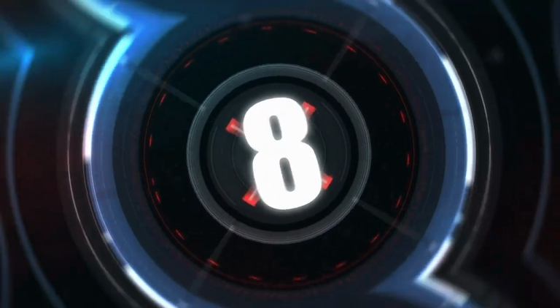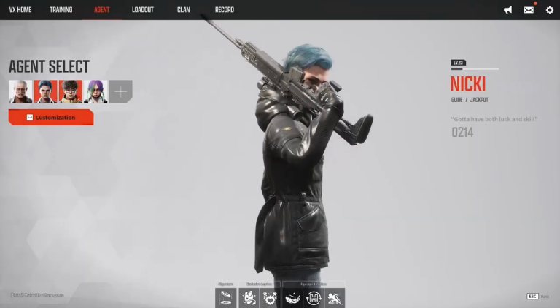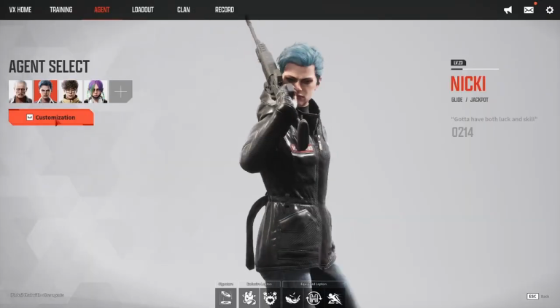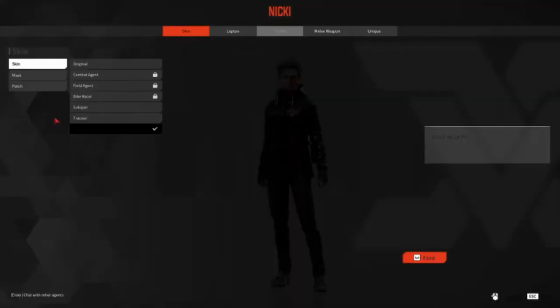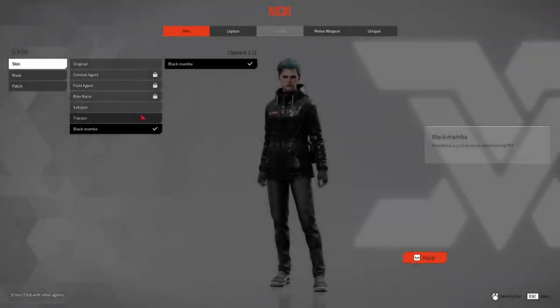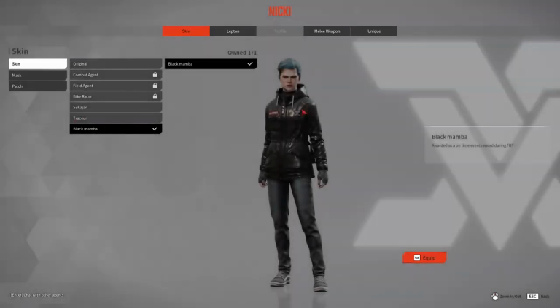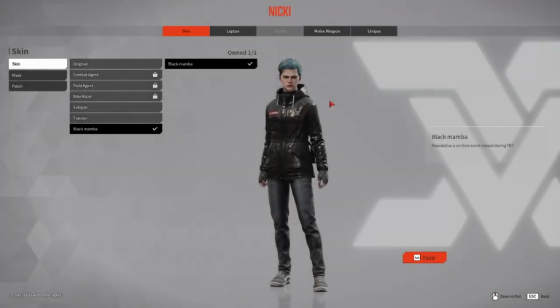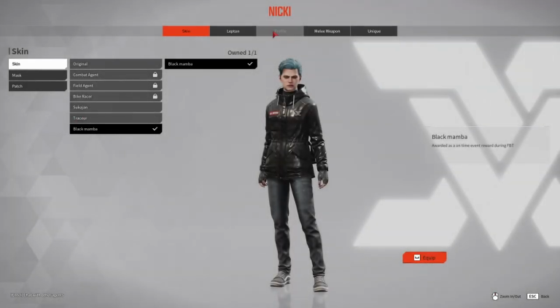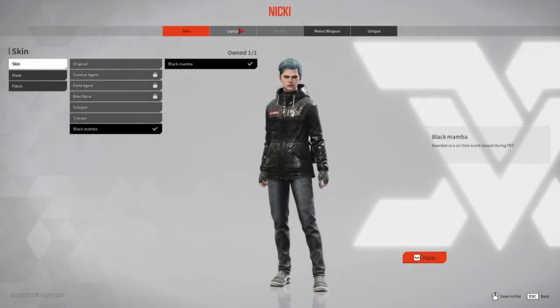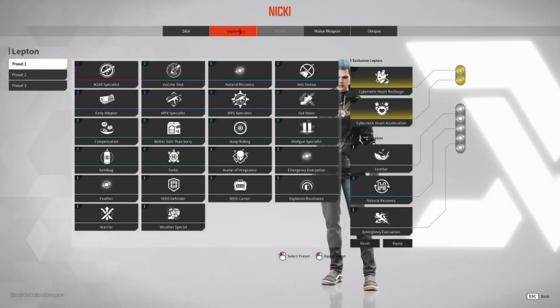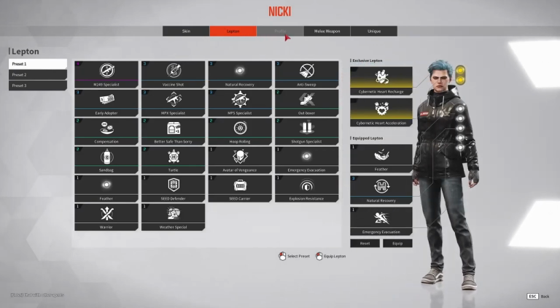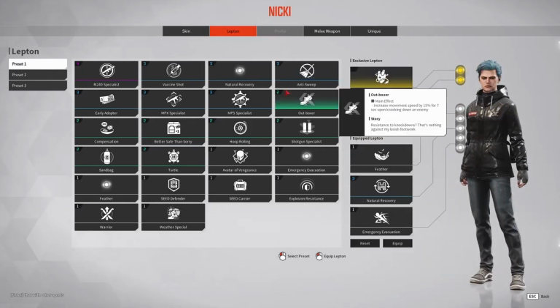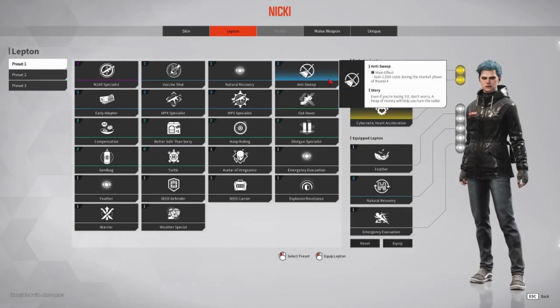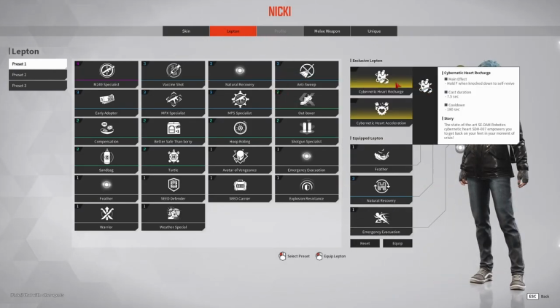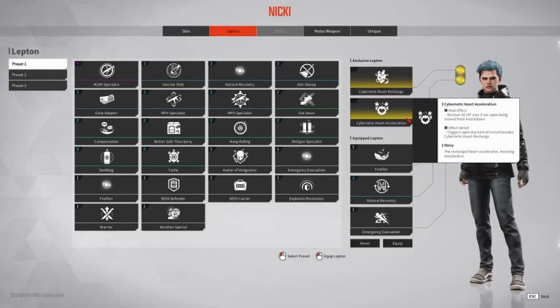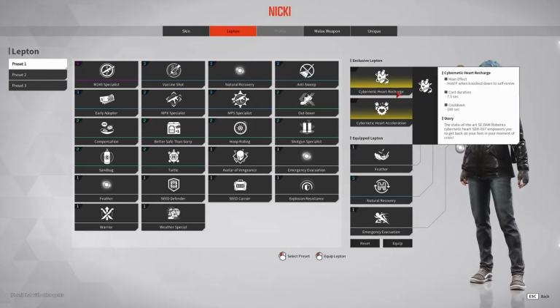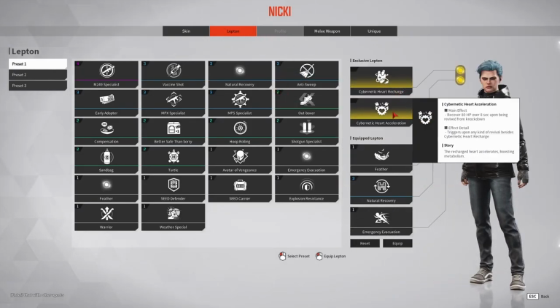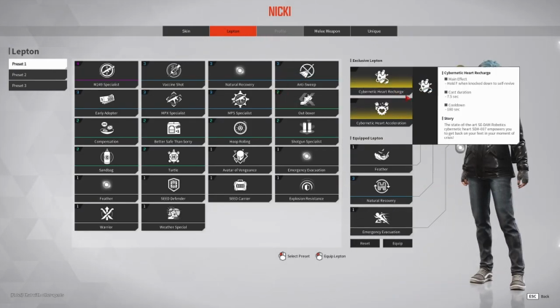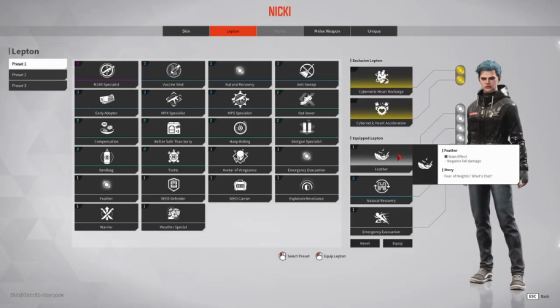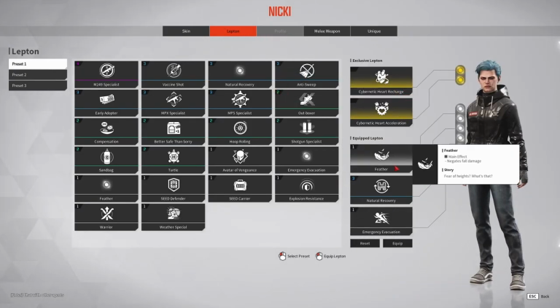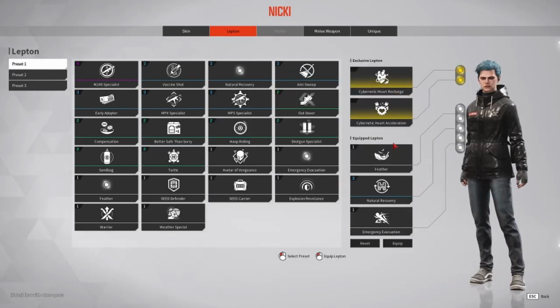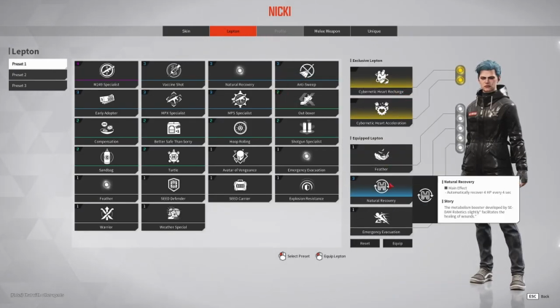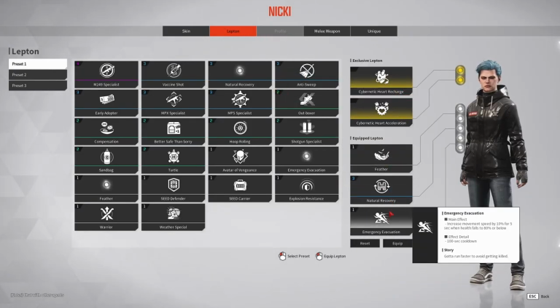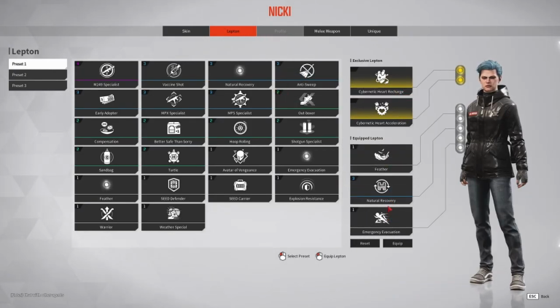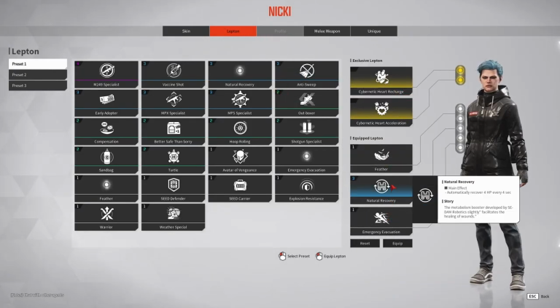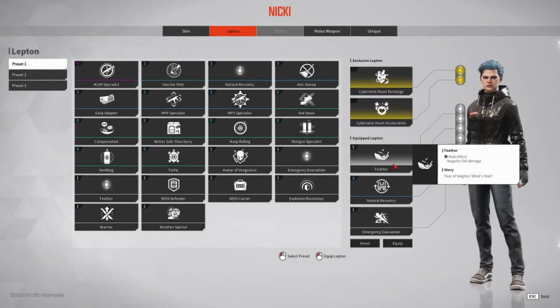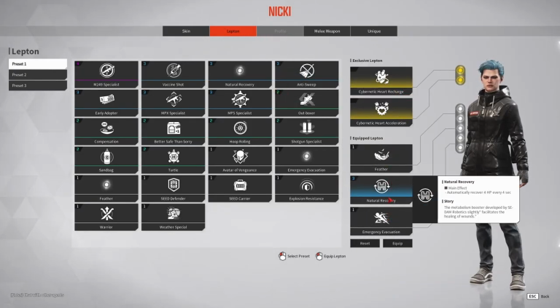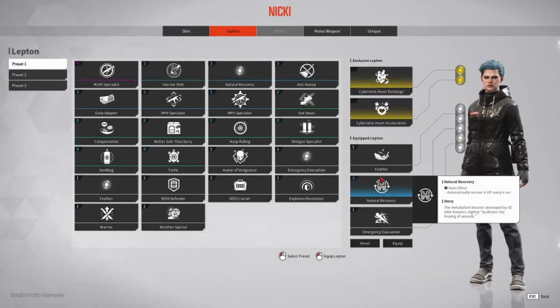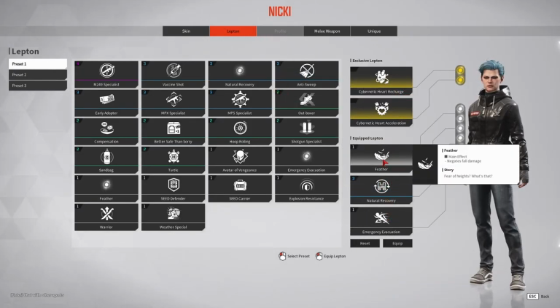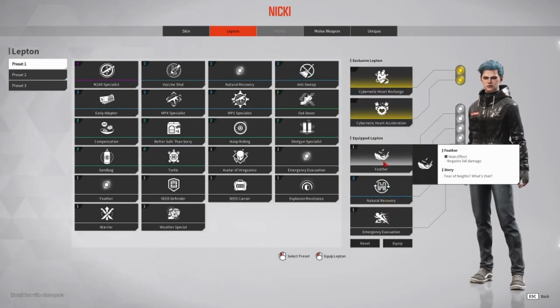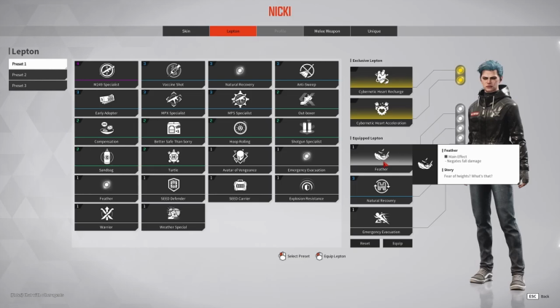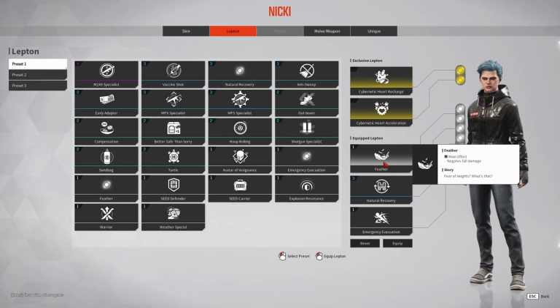You can change your loadout and perks in the main menu — feel free to look at what suits you best. I will show on screen what I currently use on almost every character to increase survivability.